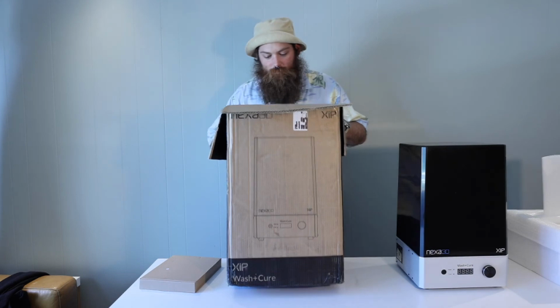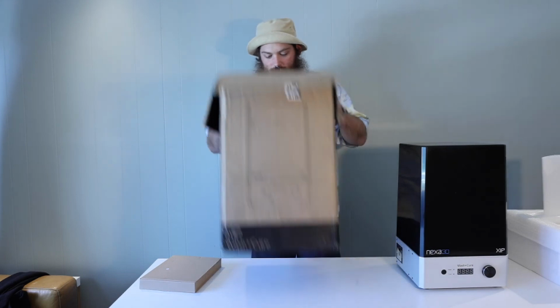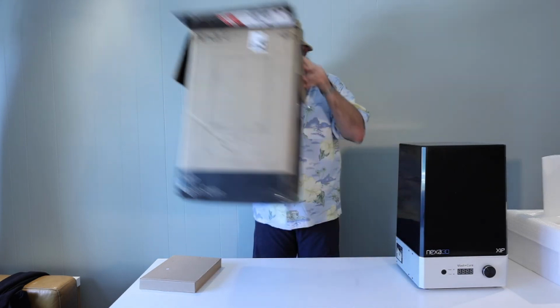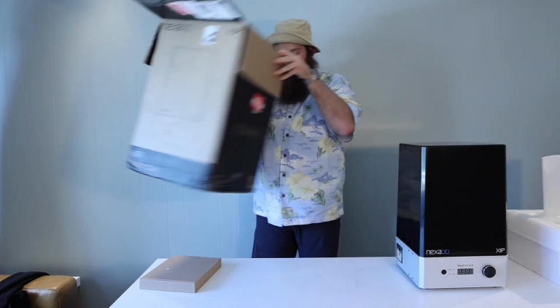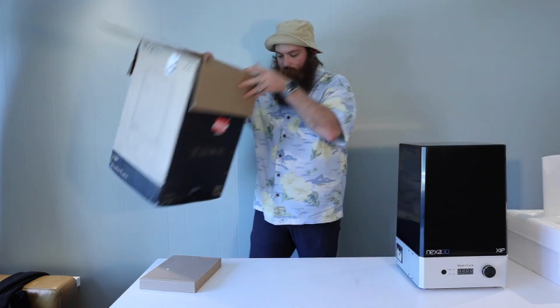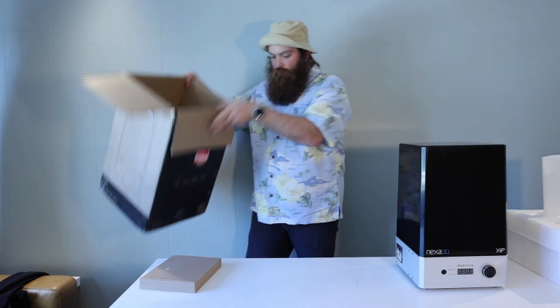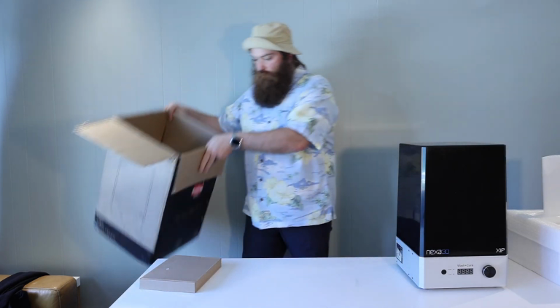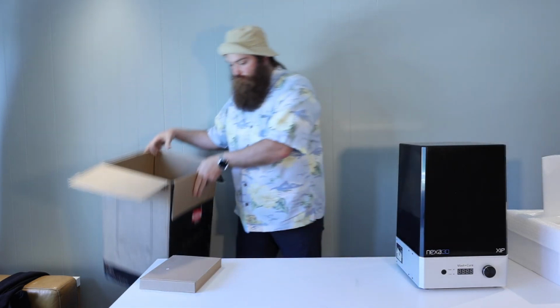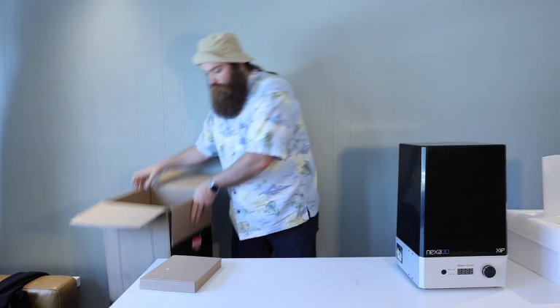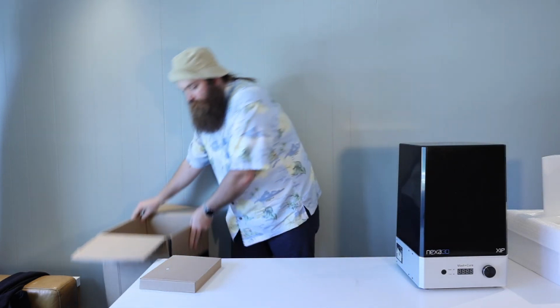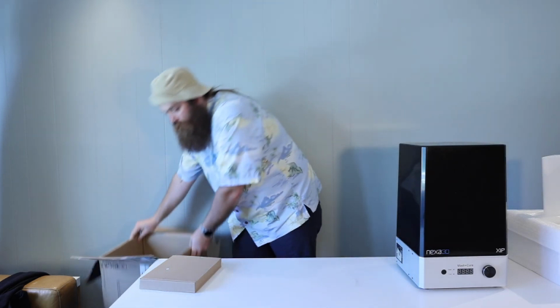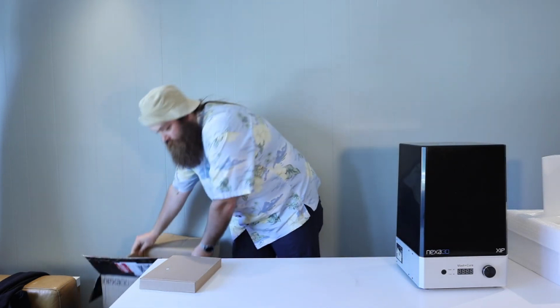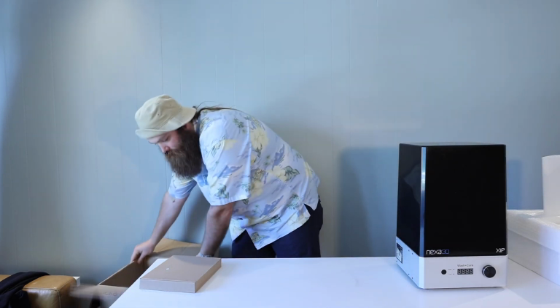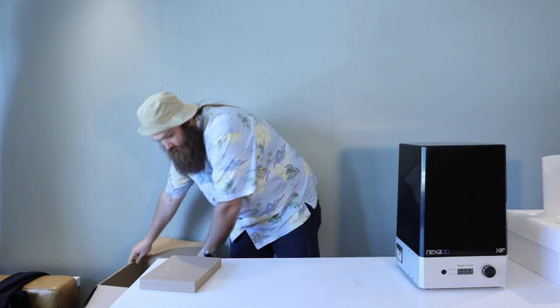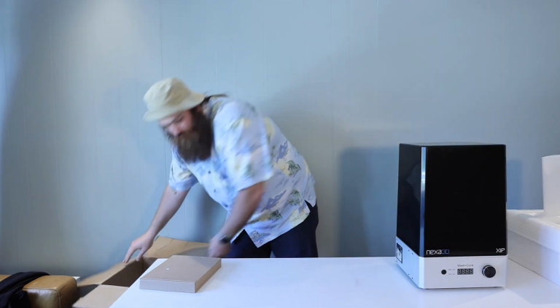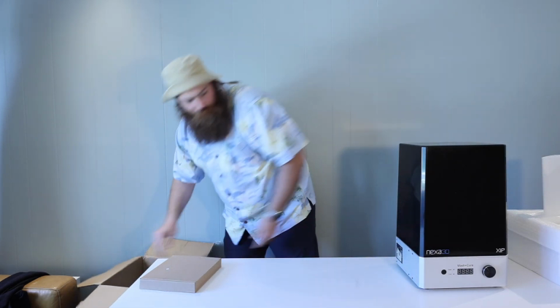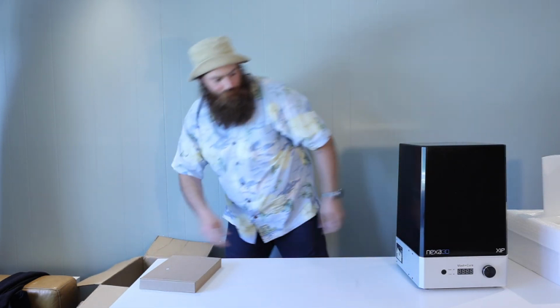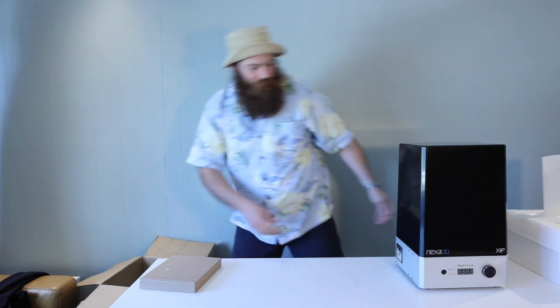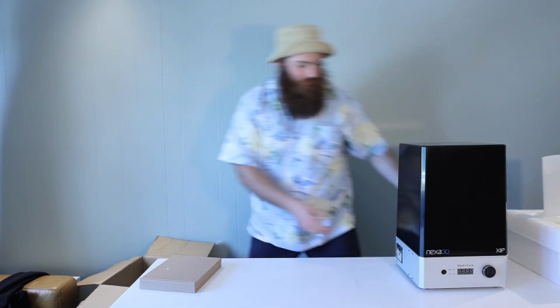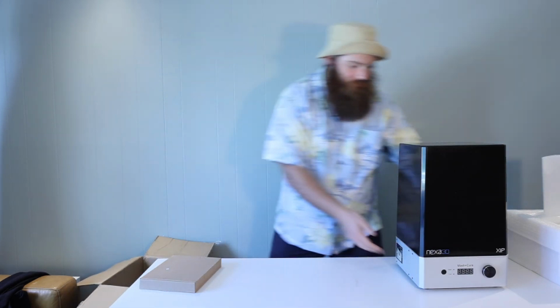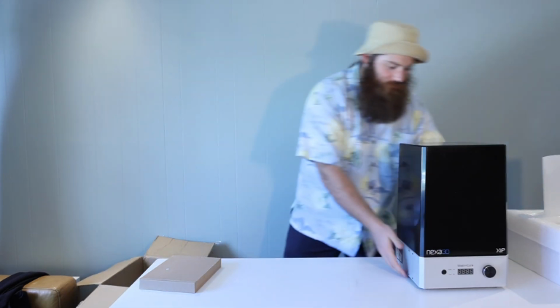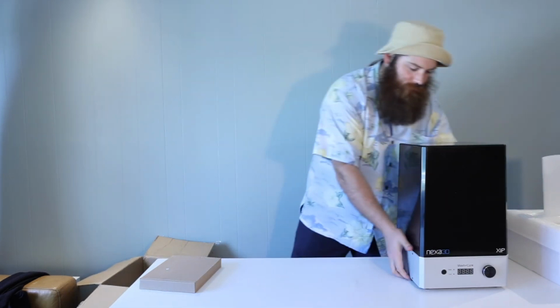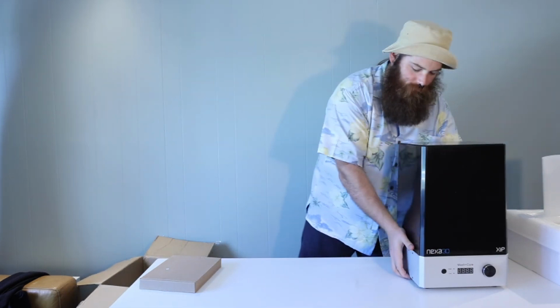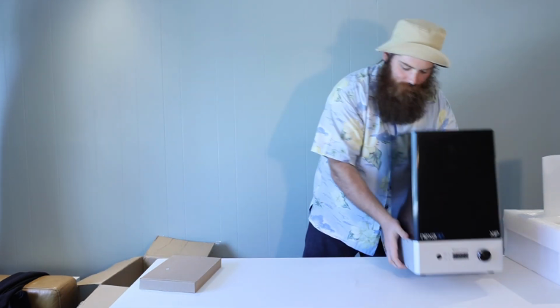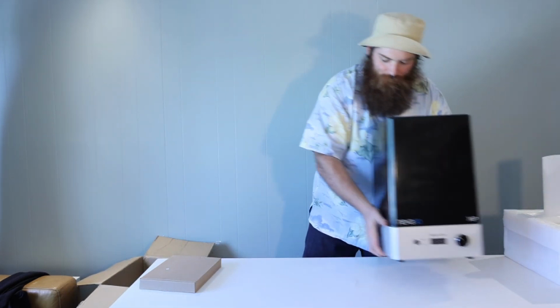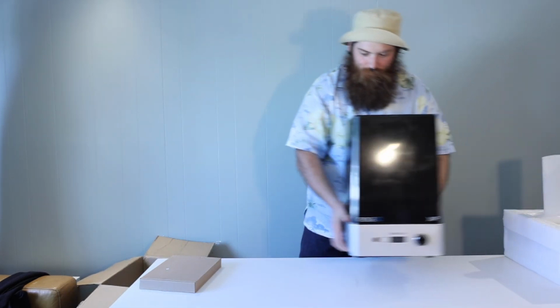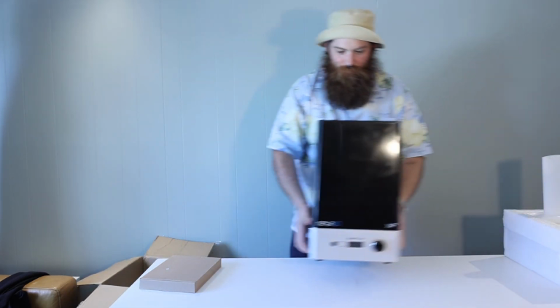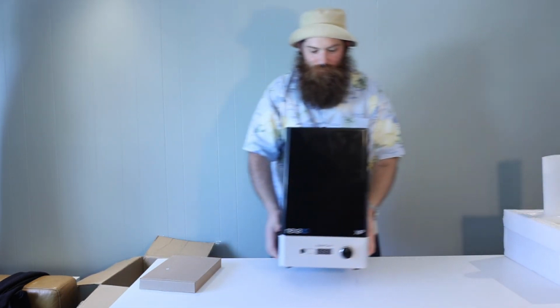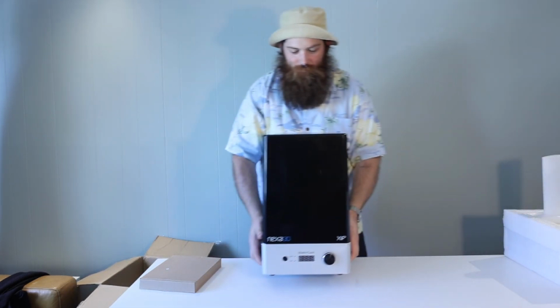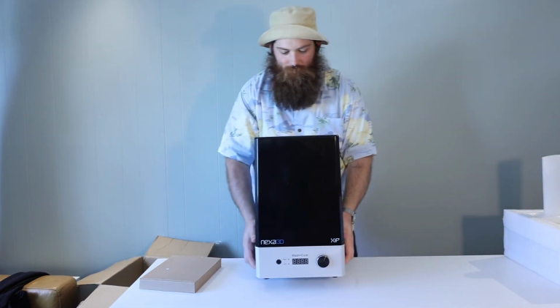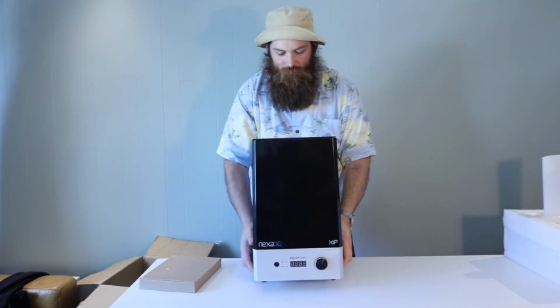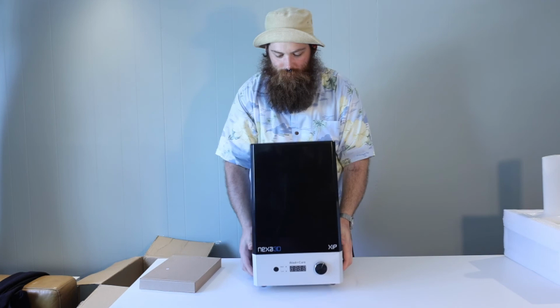I'm going to take a look at the box and discard it — but don't discard your box. Always hold on to original packaging.